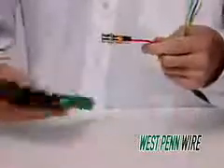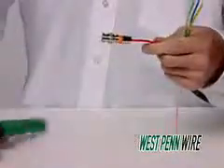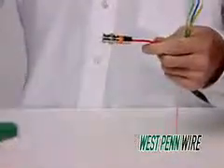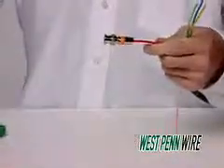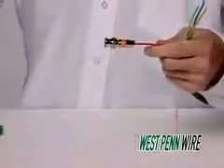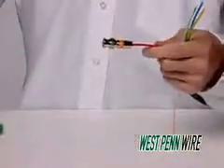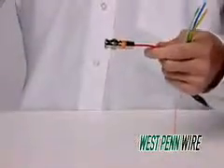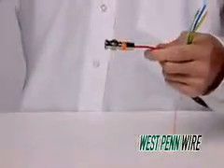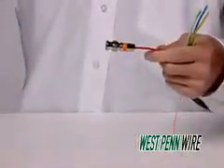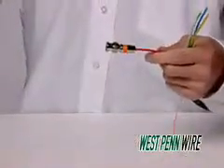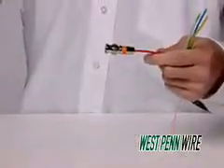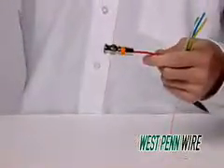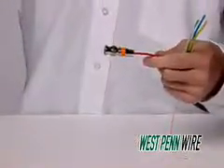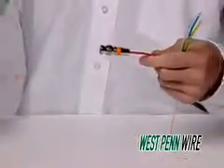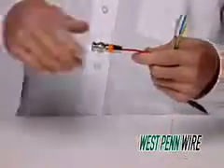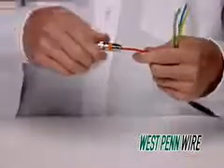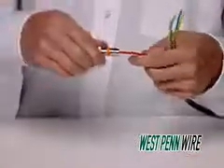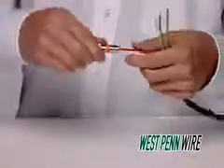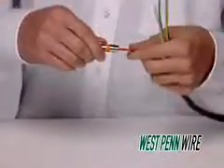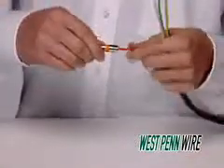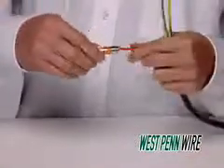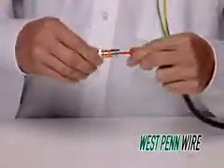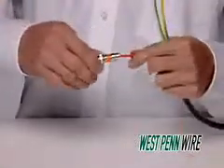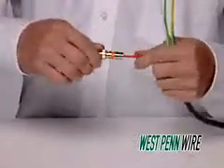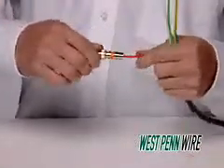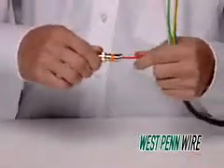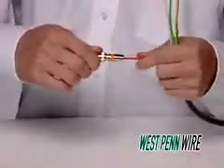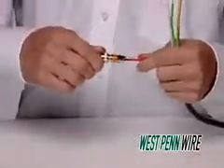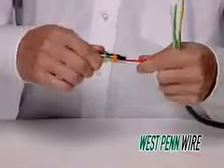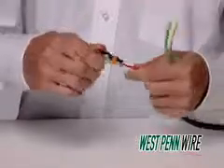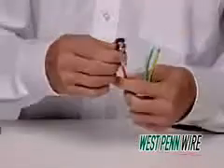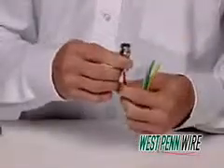This completes the termination of the multi-piece BNC compression connector.